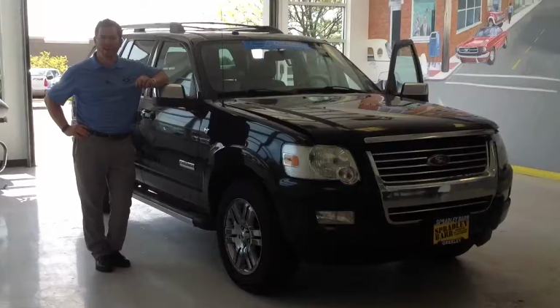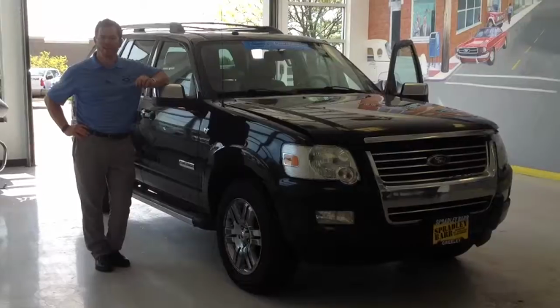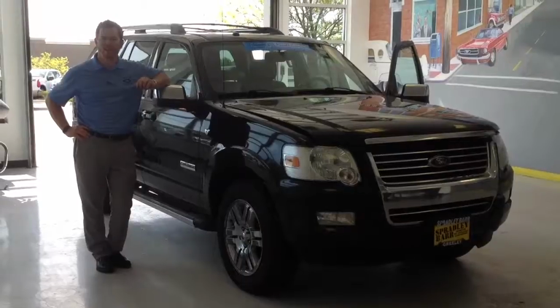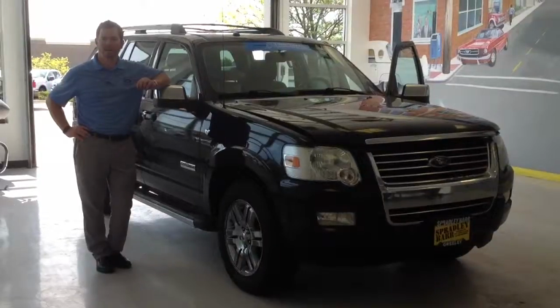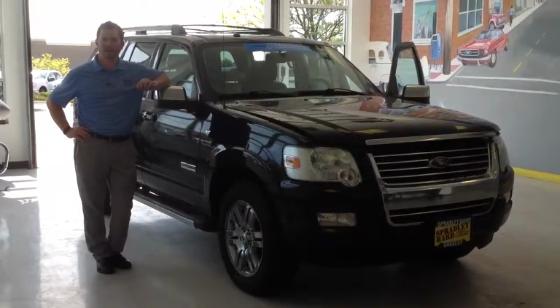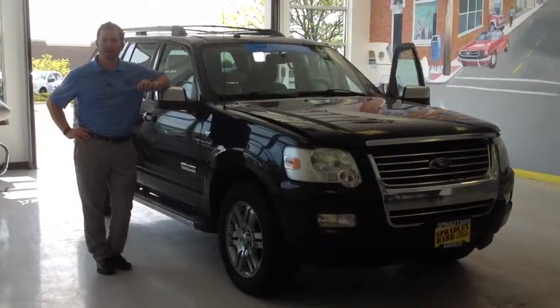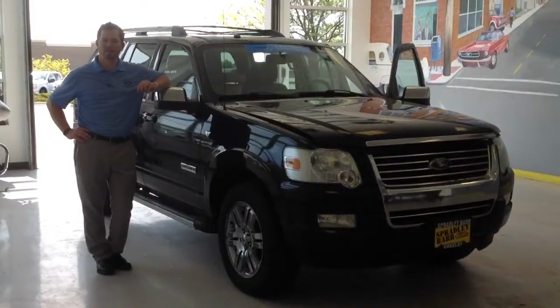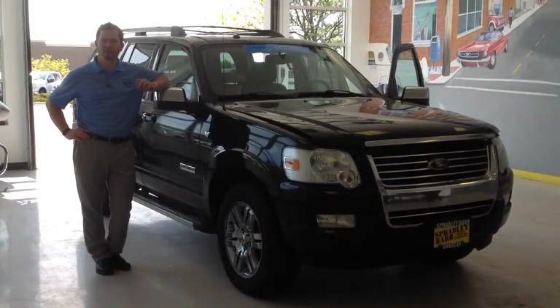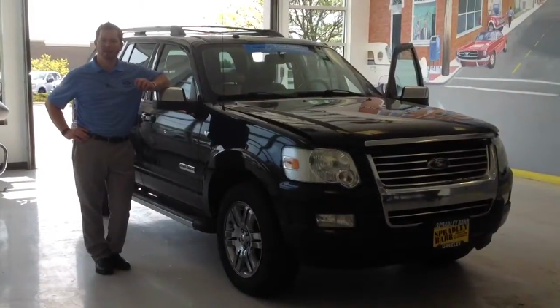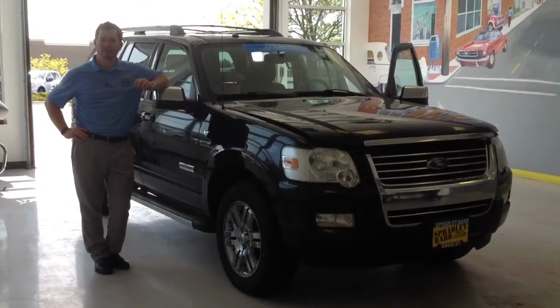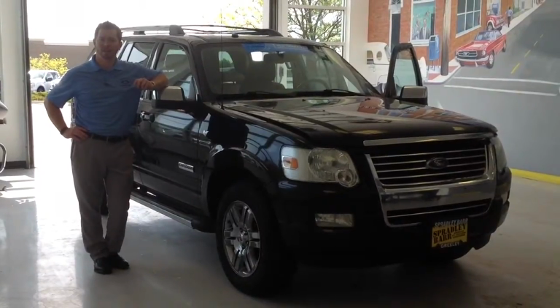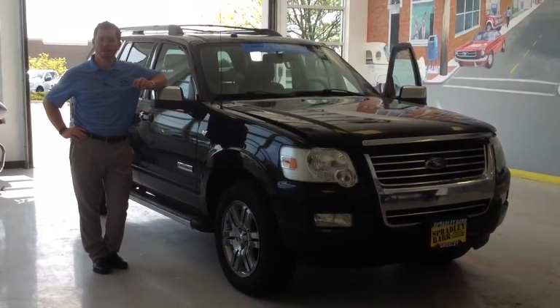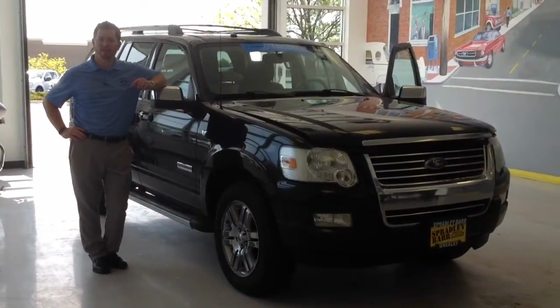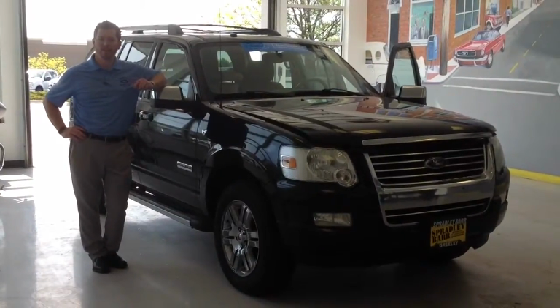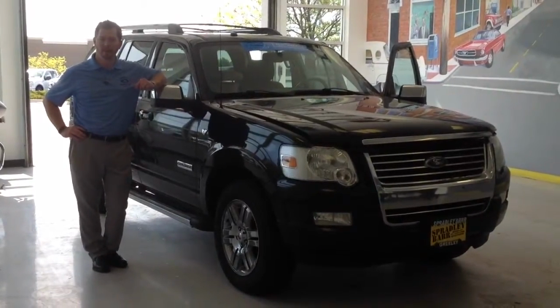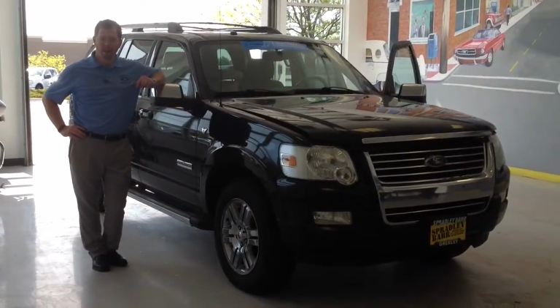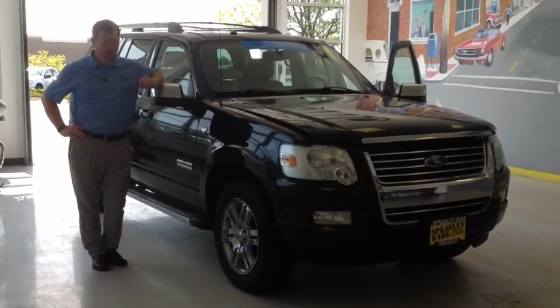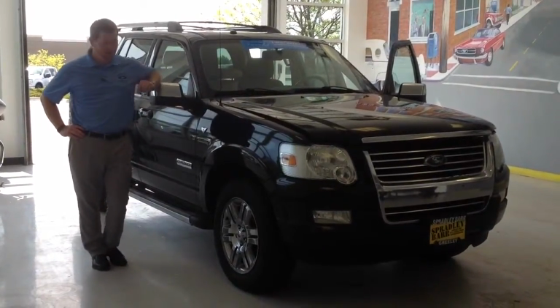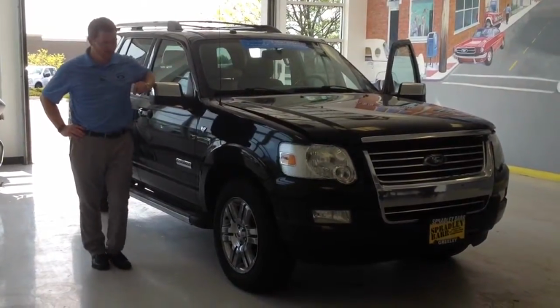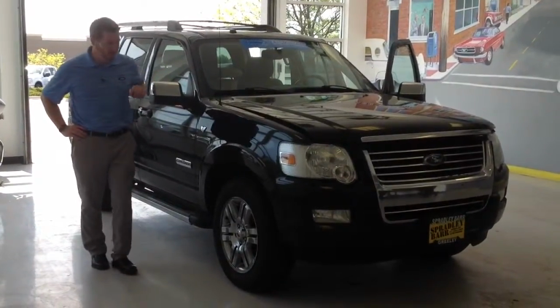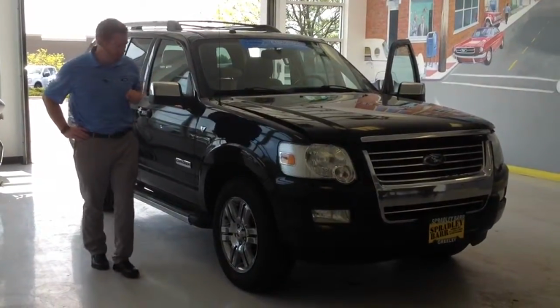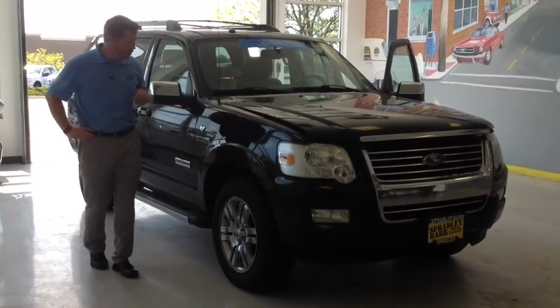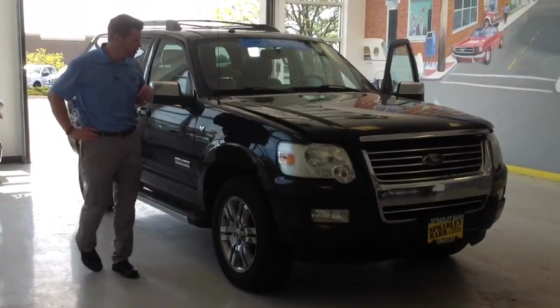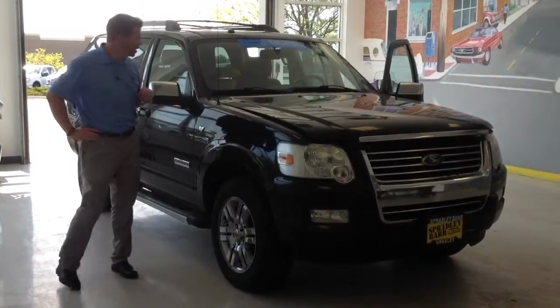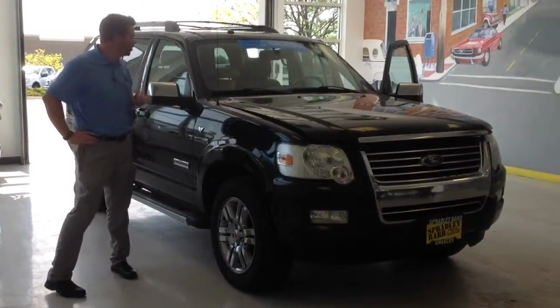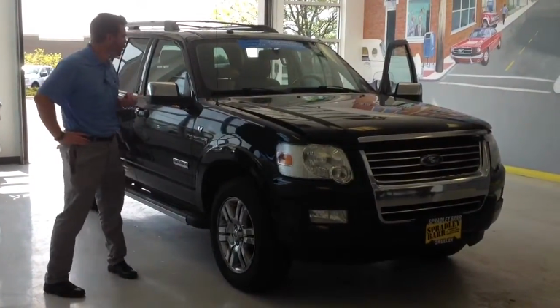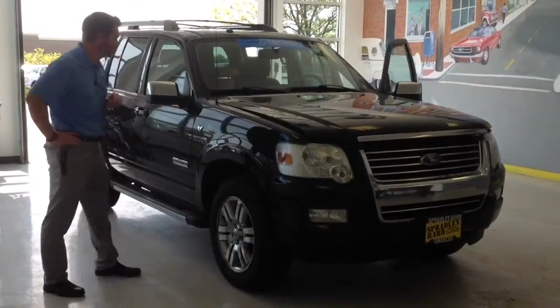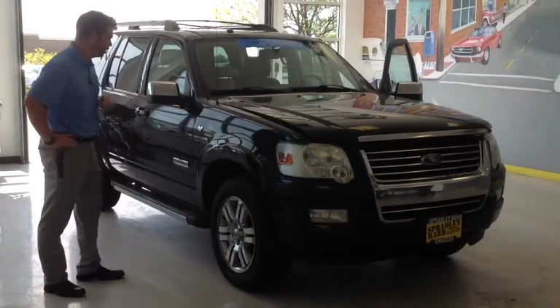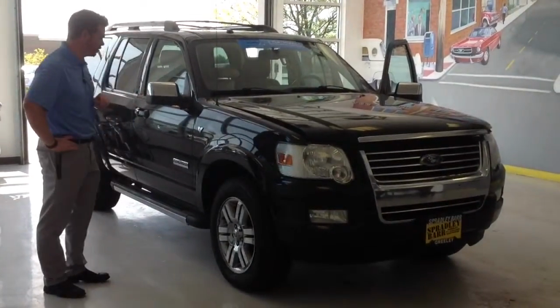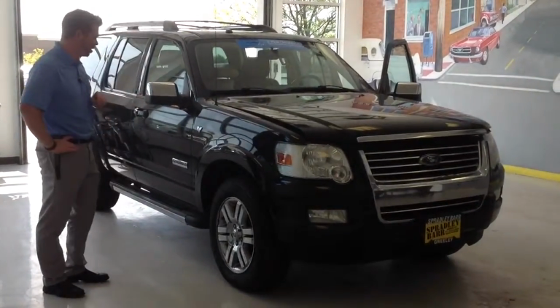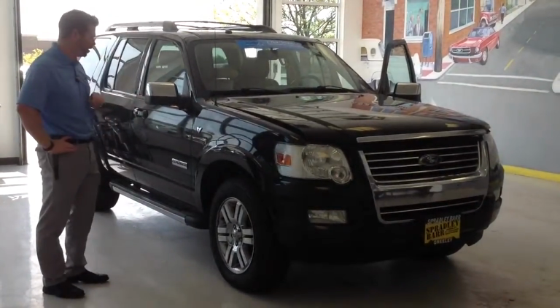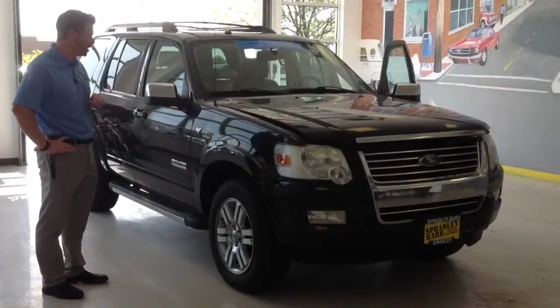Hi, I'm Siobhan Kirkus with Greeley Spradley Bar. Just want to thank you for choosing us for all your used car needs.